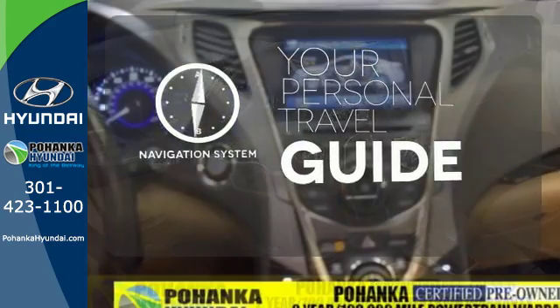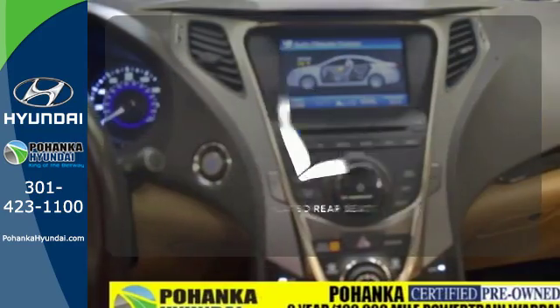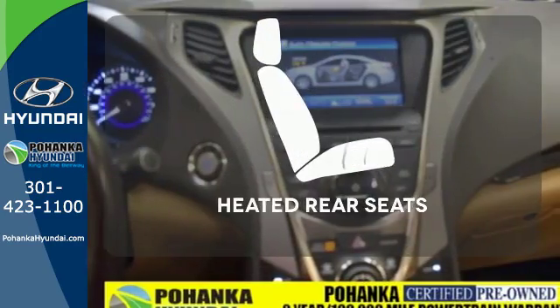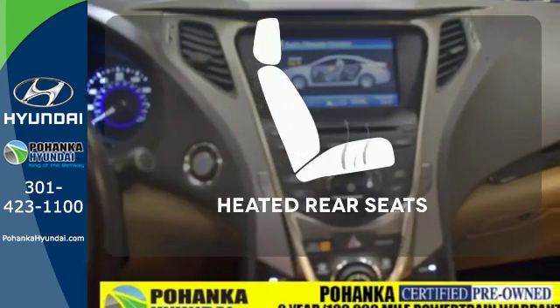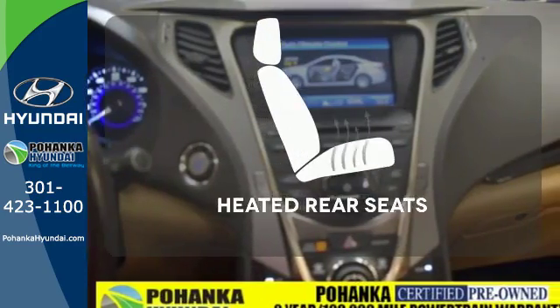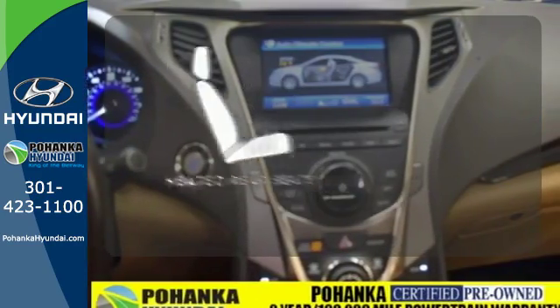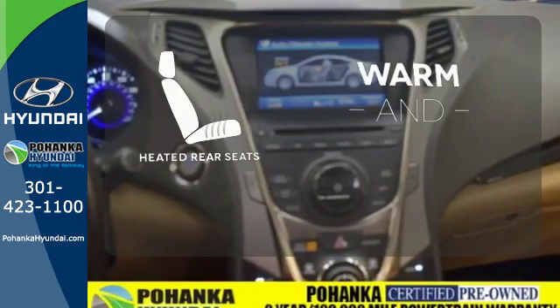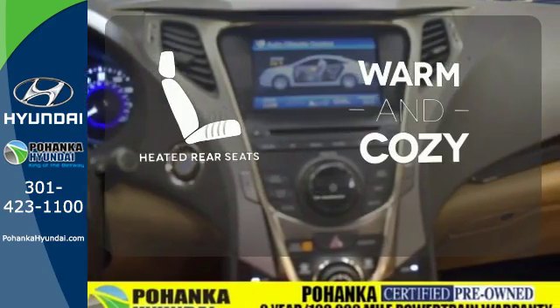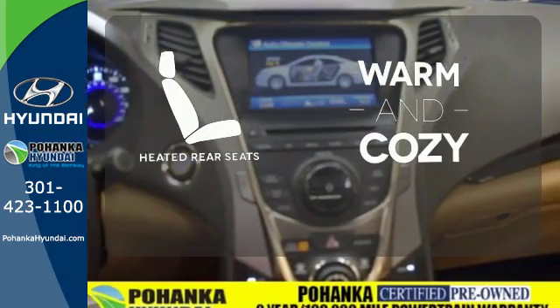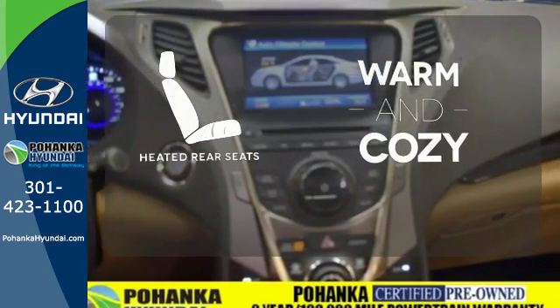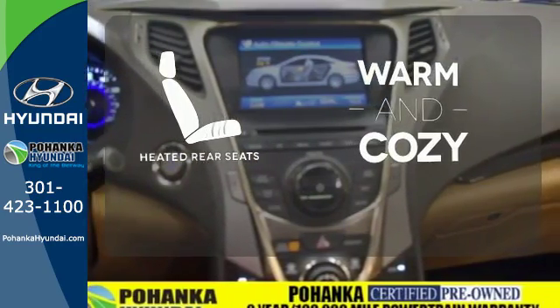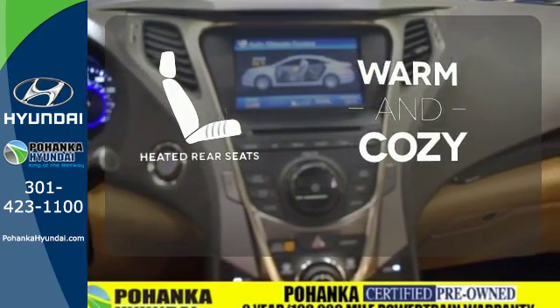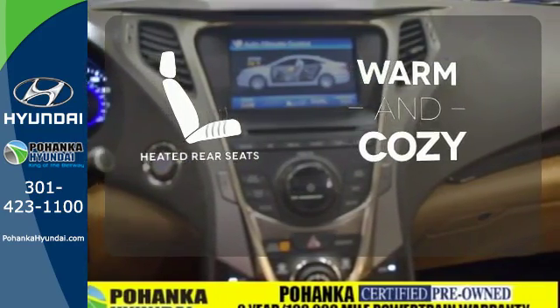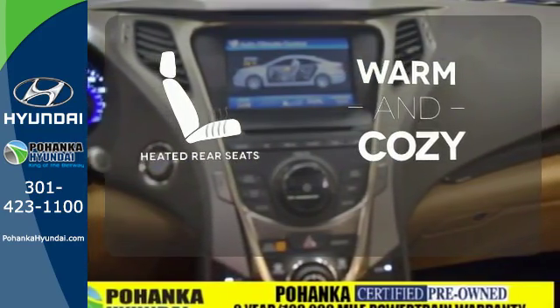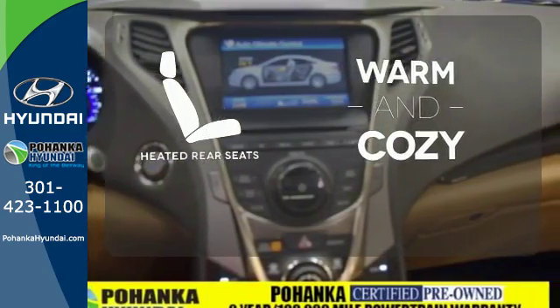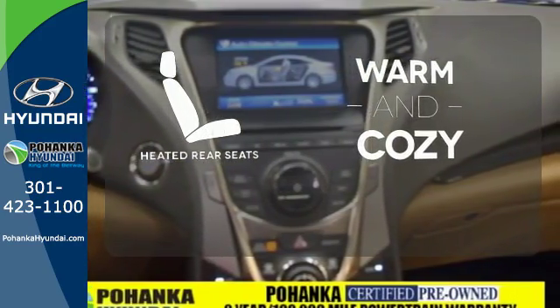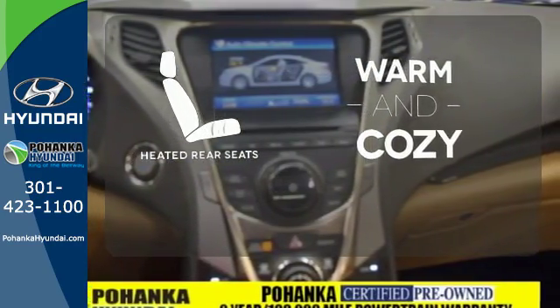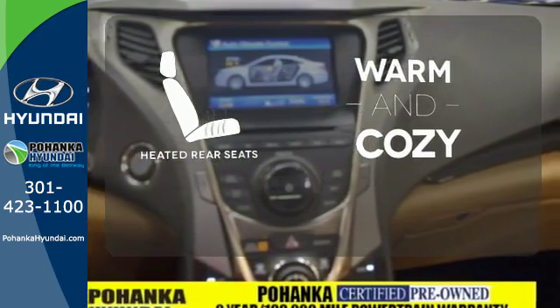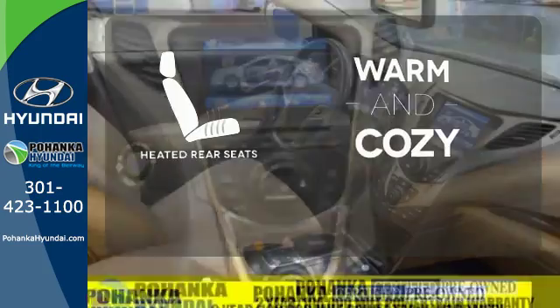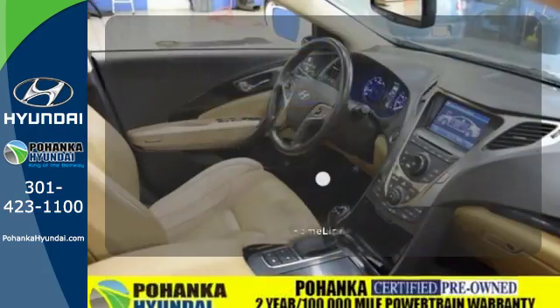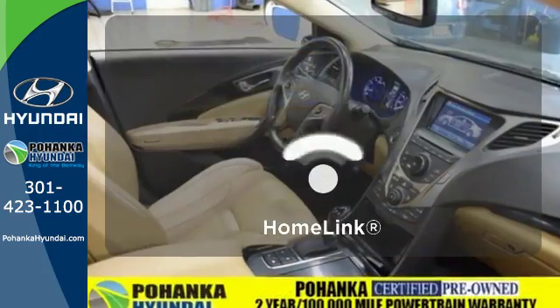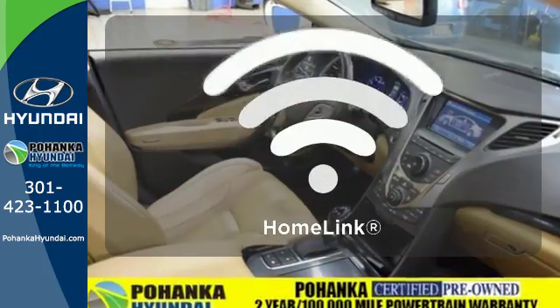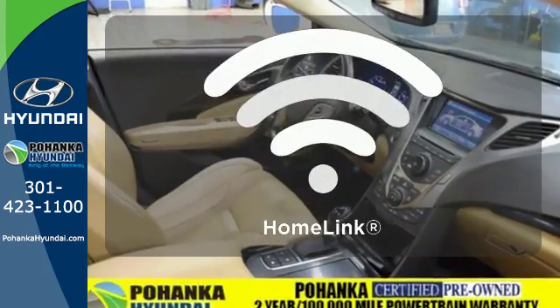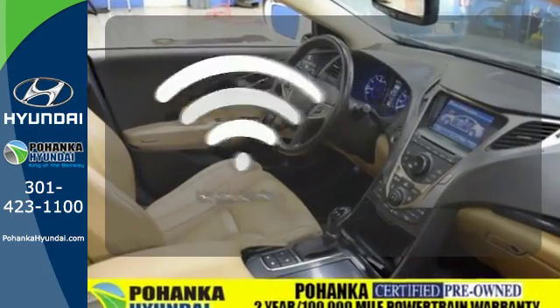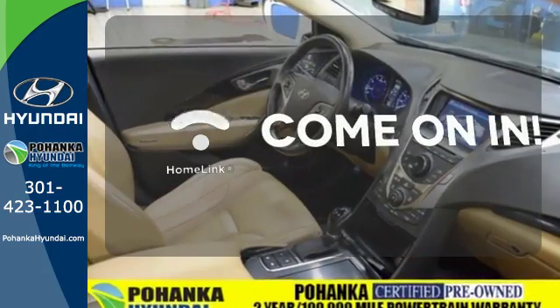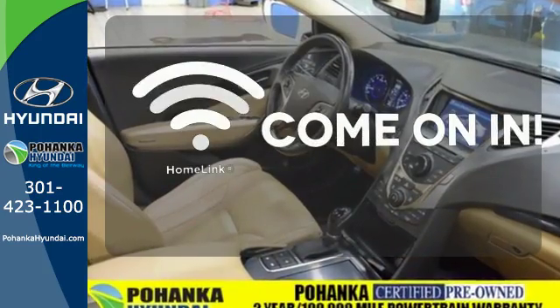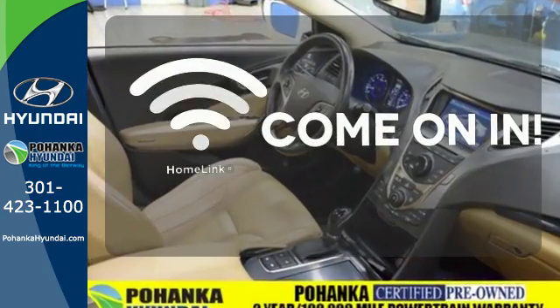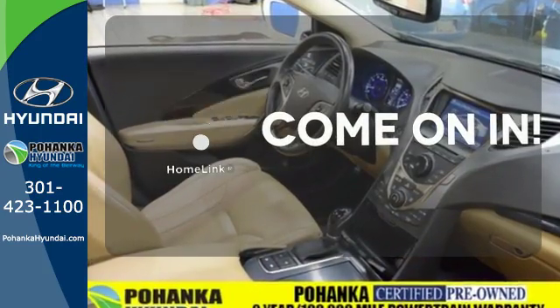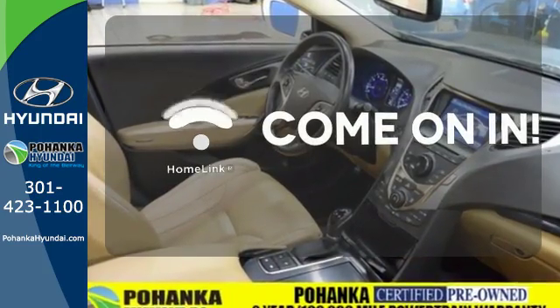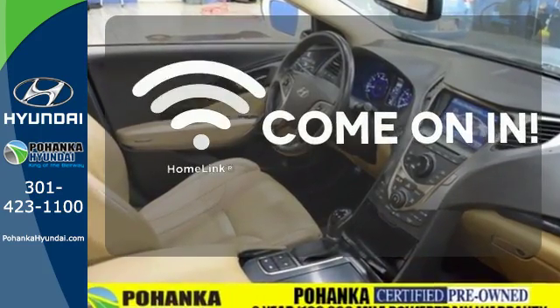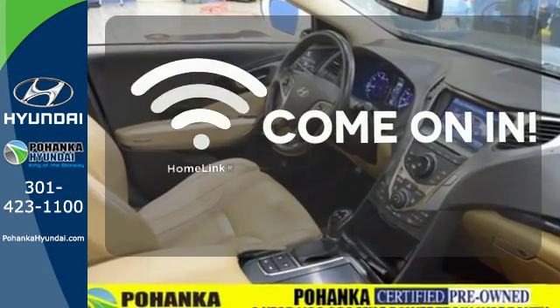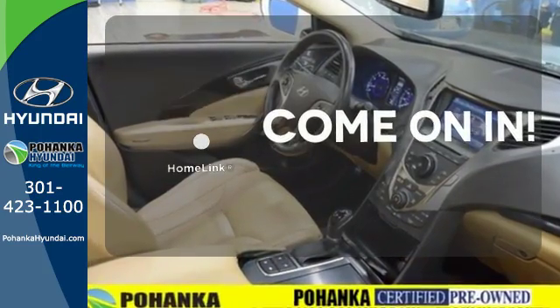Your passengers will be wrapped in comfort with the heated rear seats. Doors open and your path is well lit with Homelink.